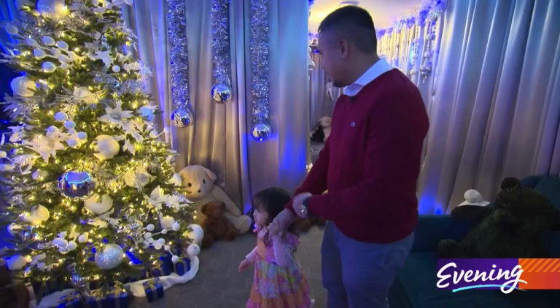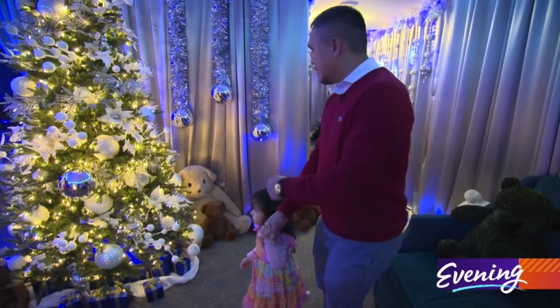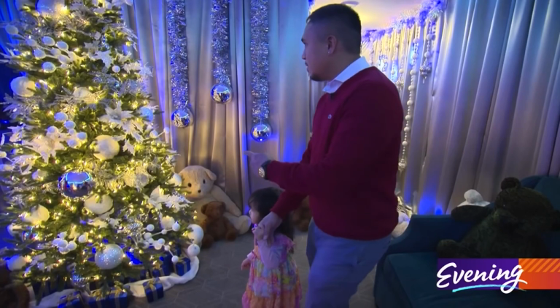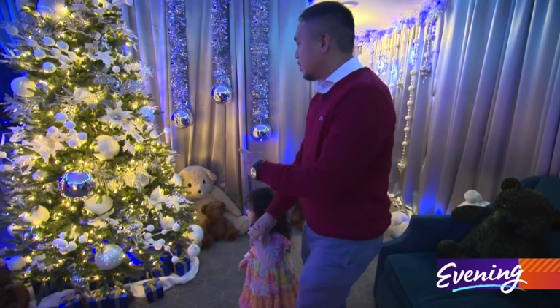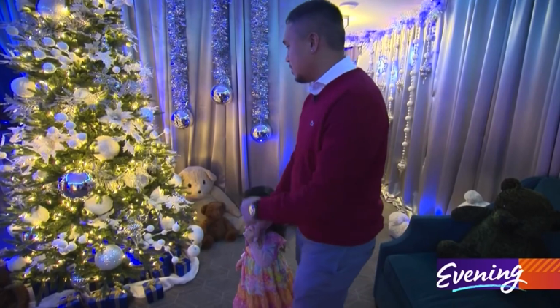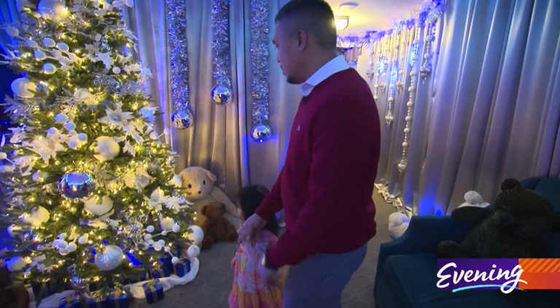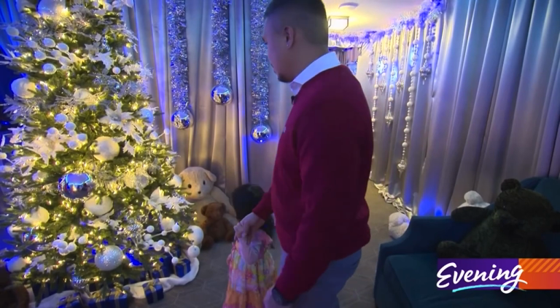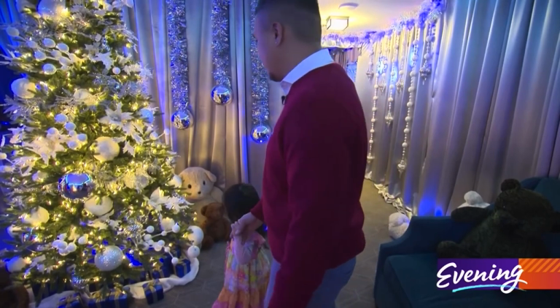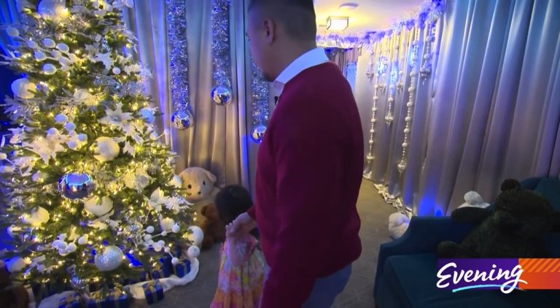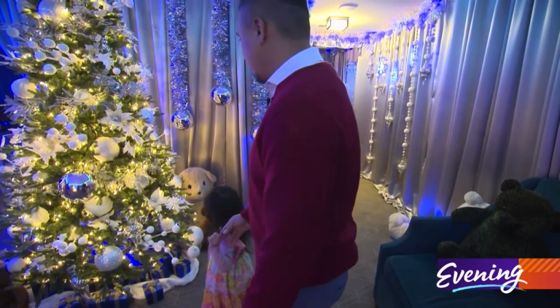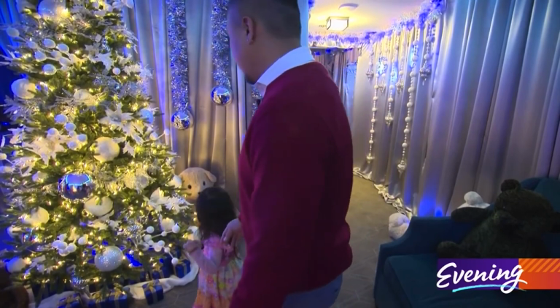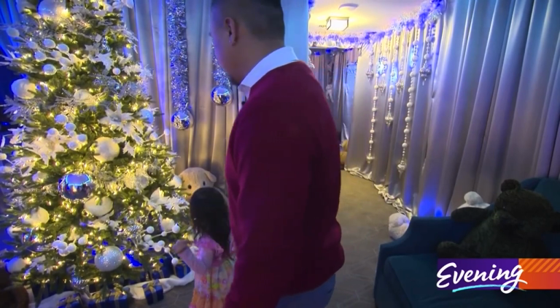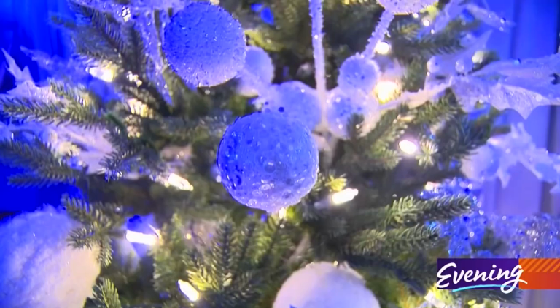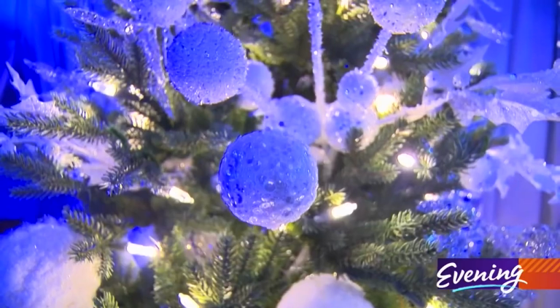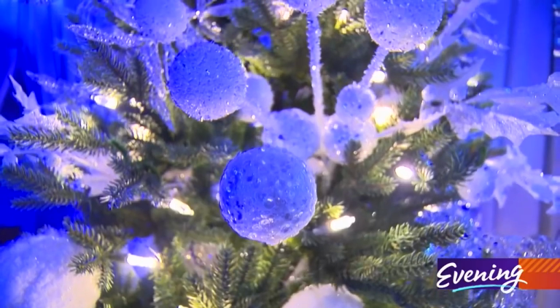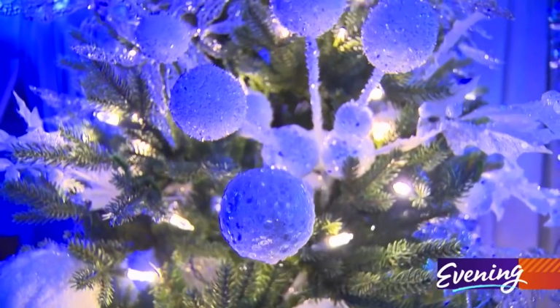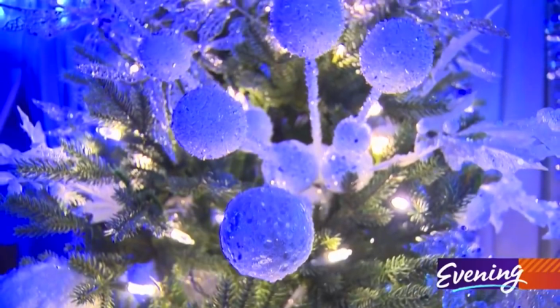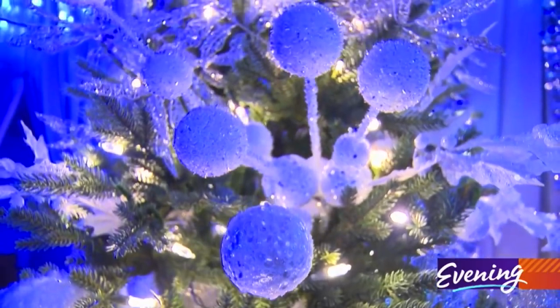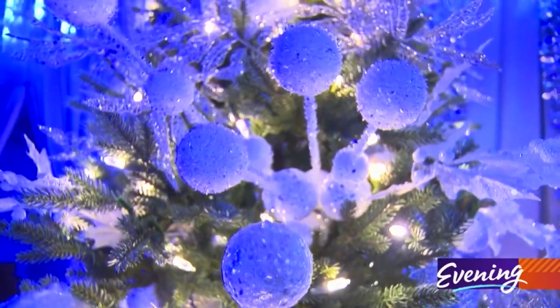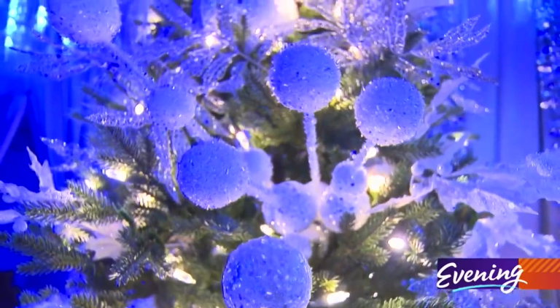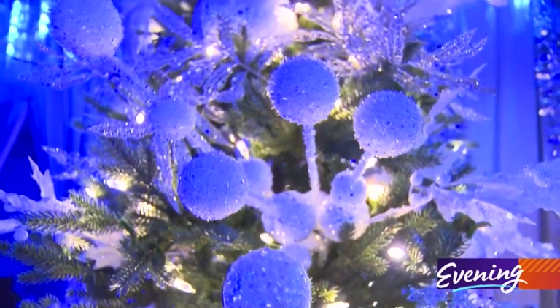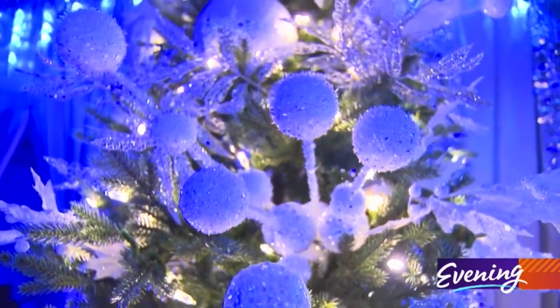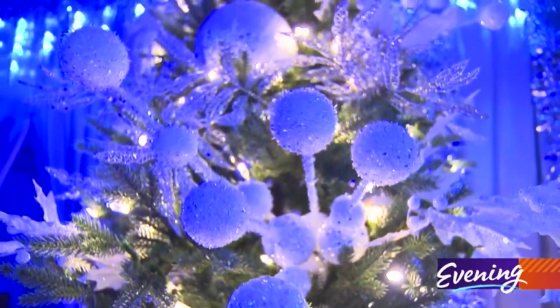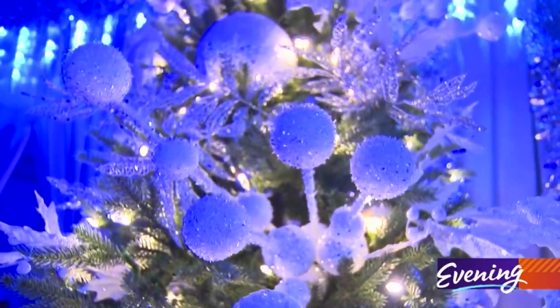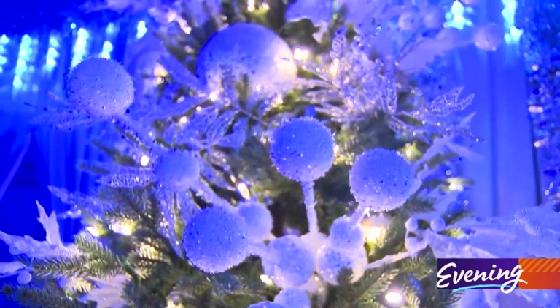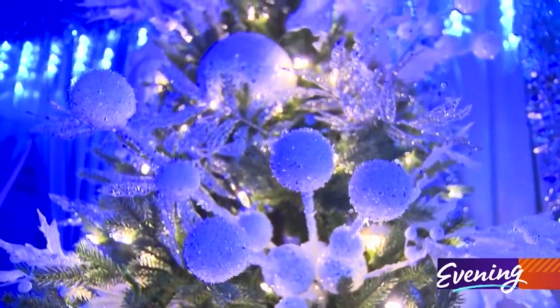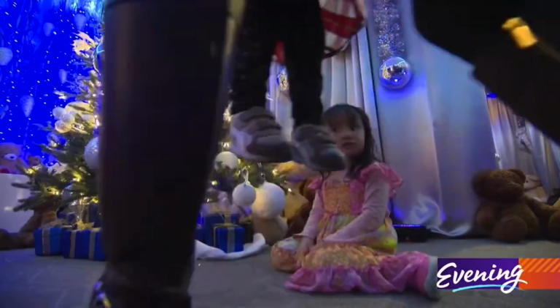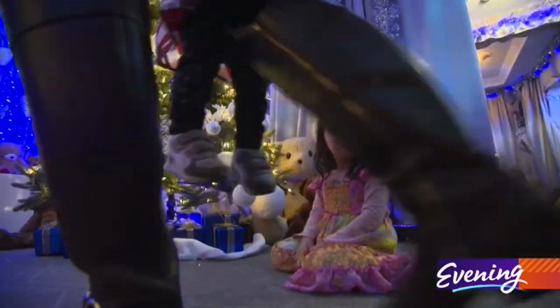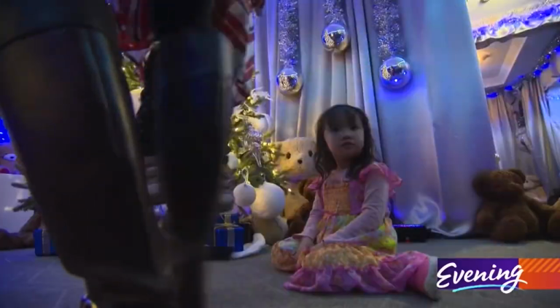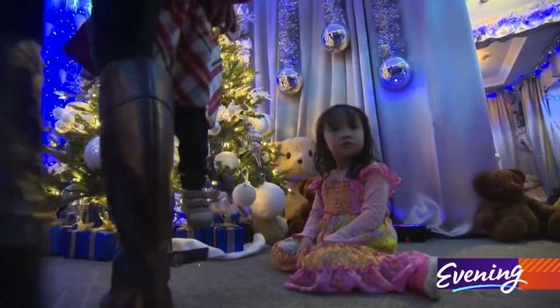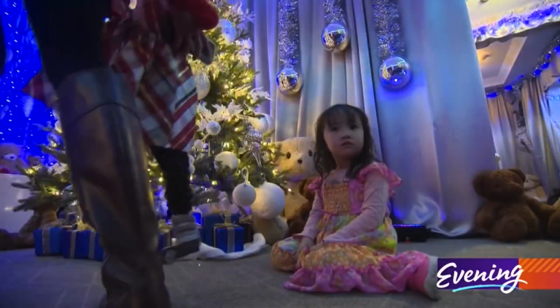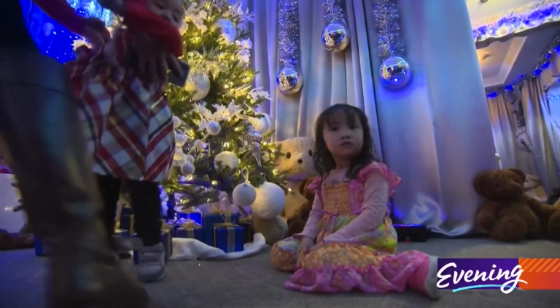Look at the Christmas tree, Brooklyn. Say cheese, Brooklyn.